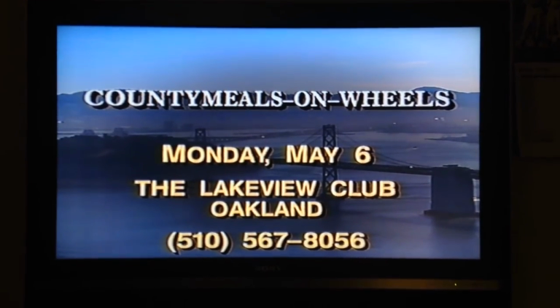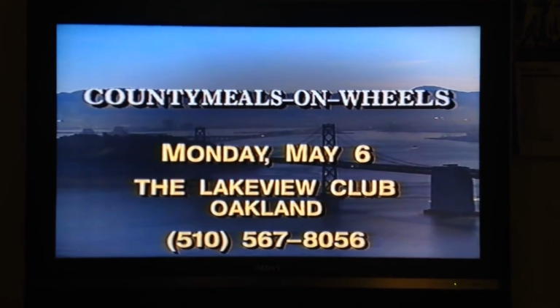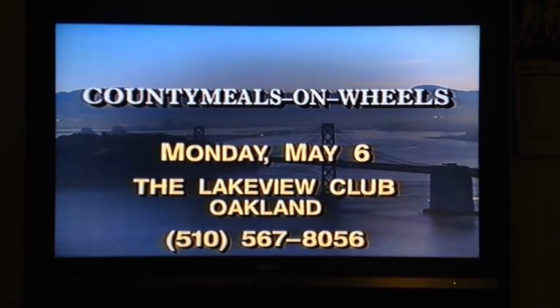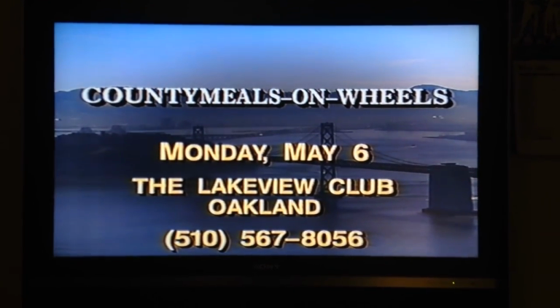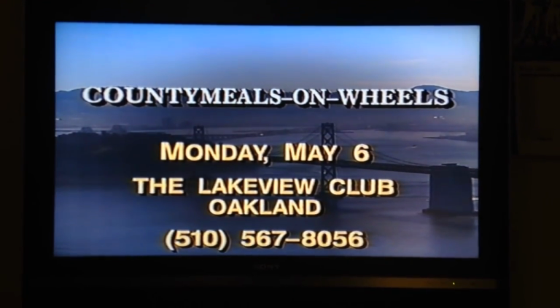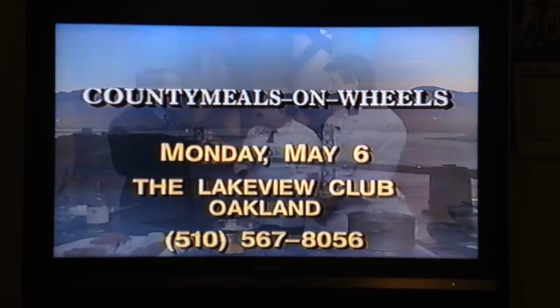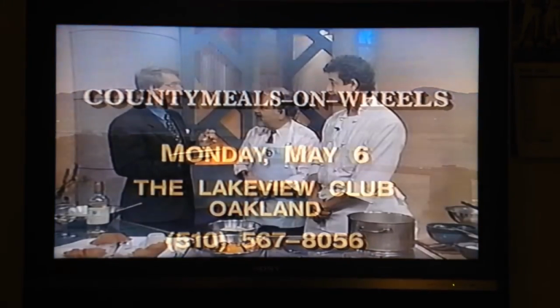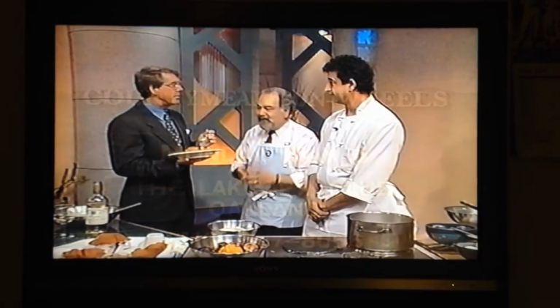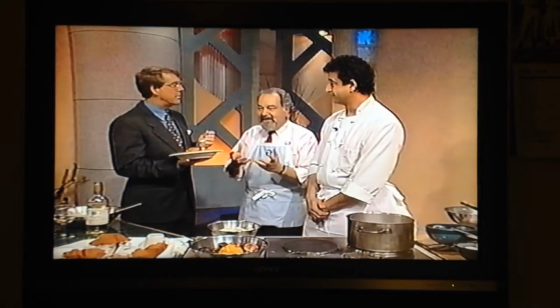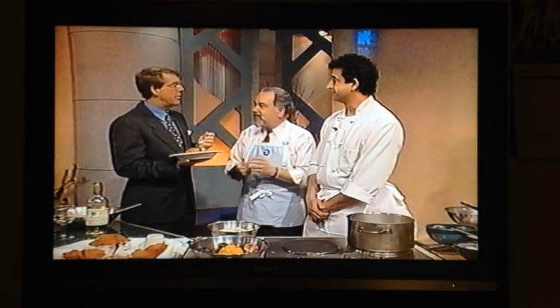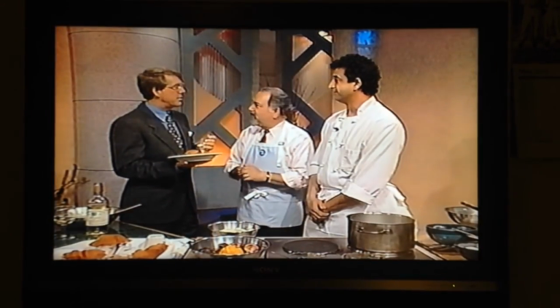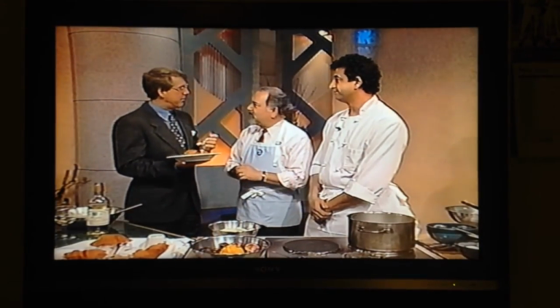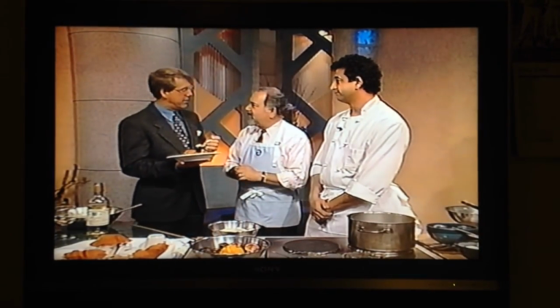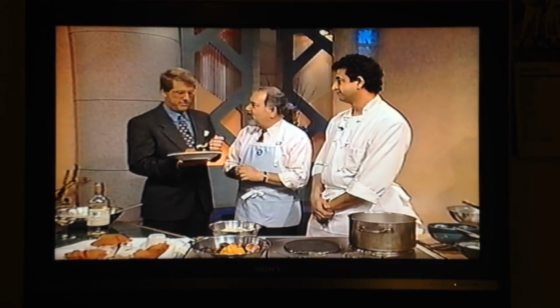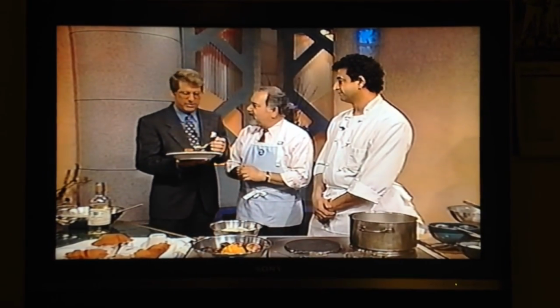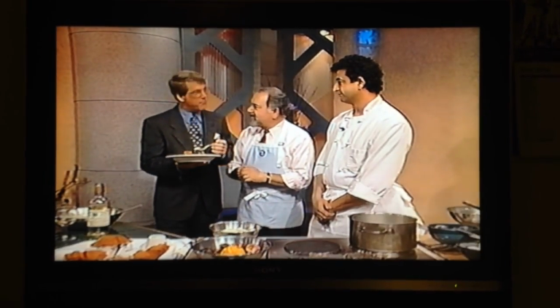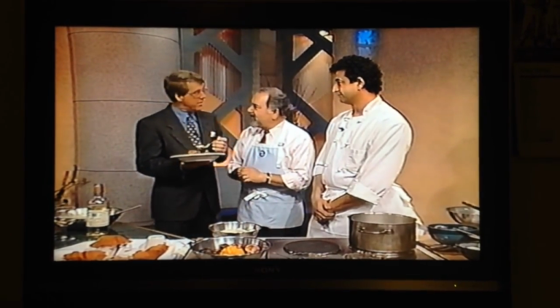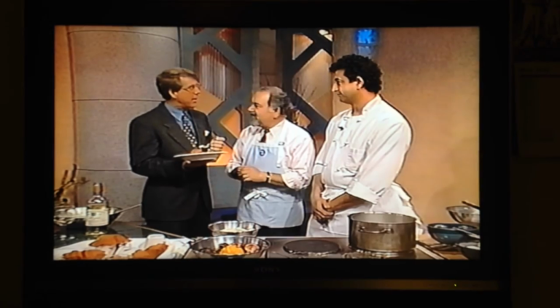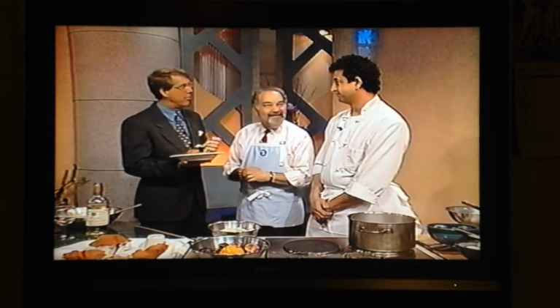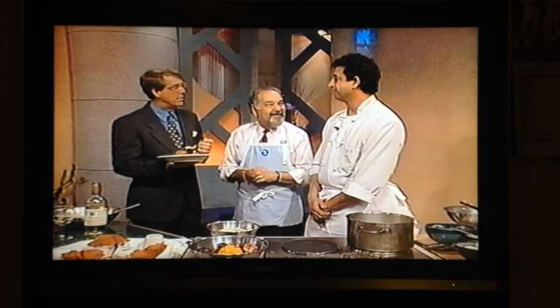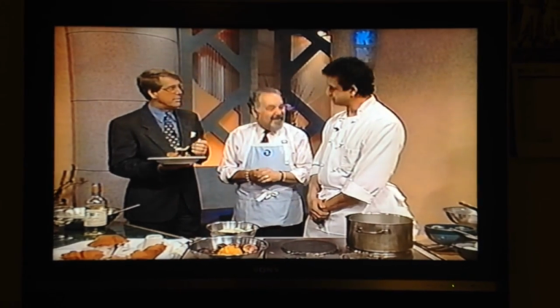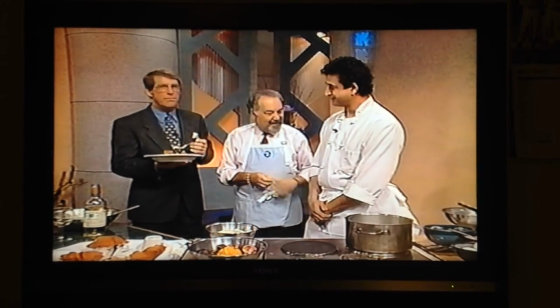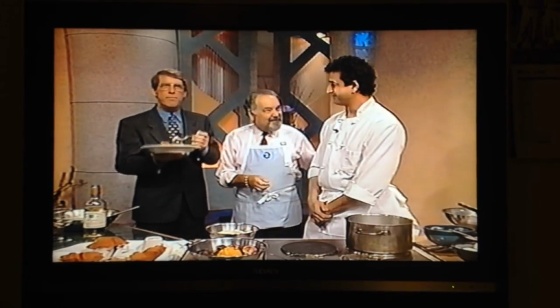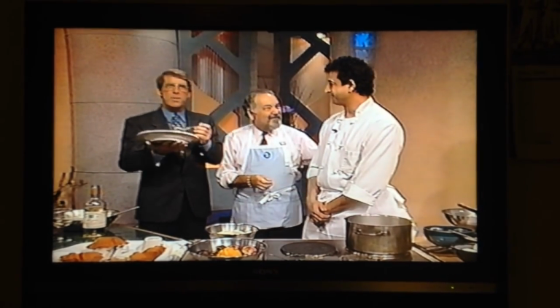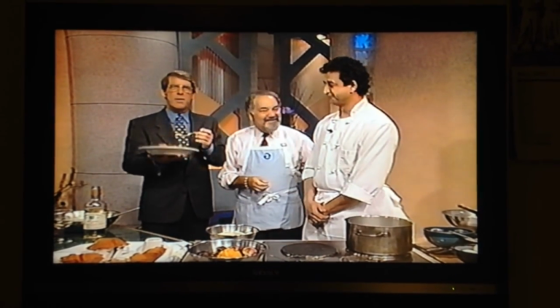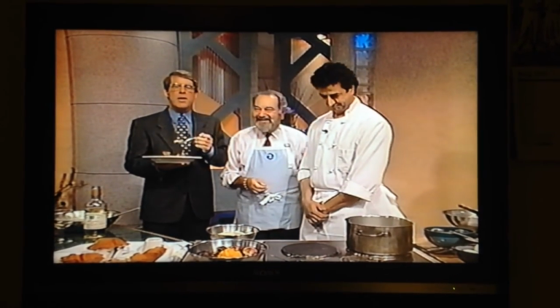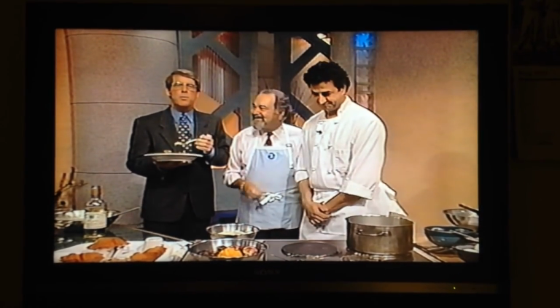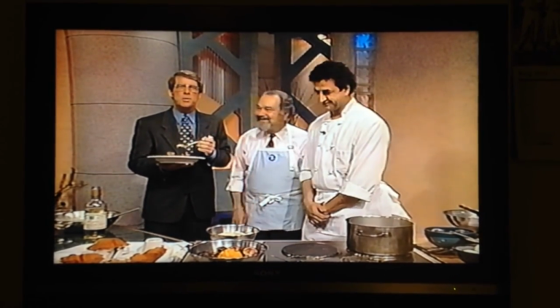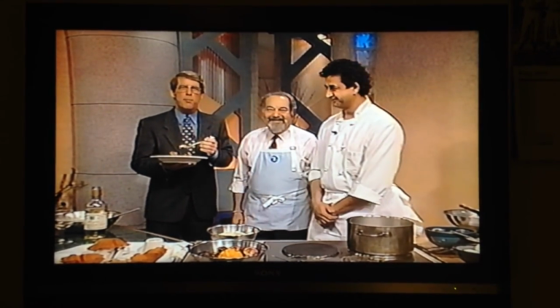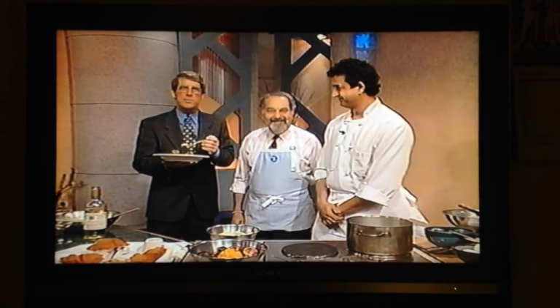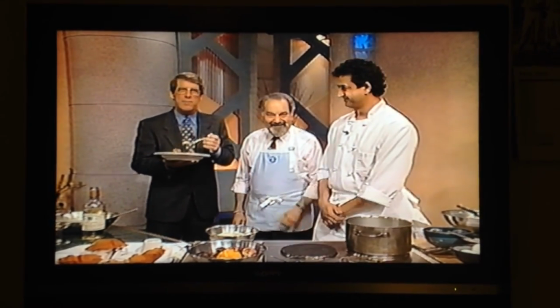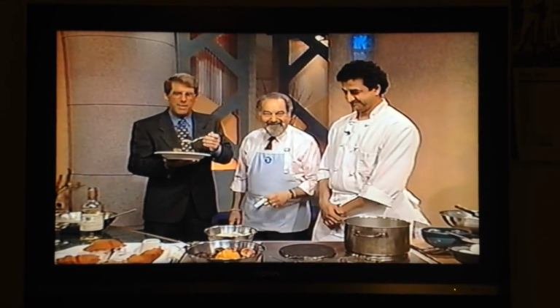What's nice about this, too — it's real light and refreshing on a warm day. Isn't it lovely? Thank you very much. We'll see you tomorrow morning at 7 o'clock.